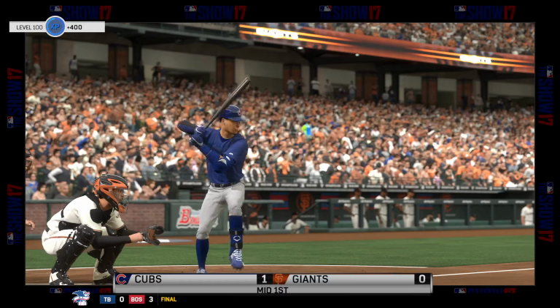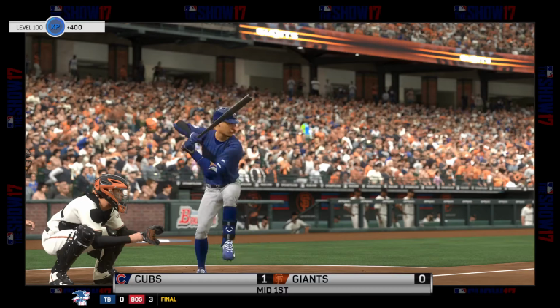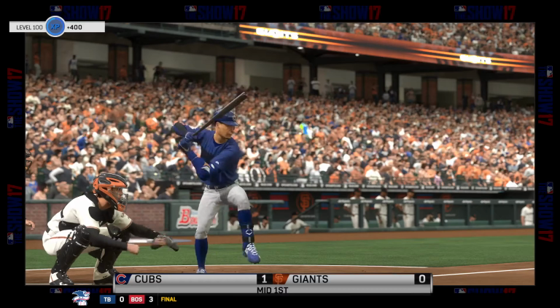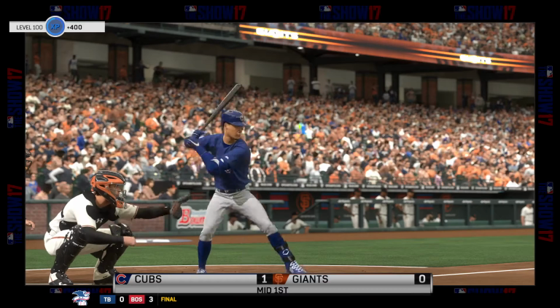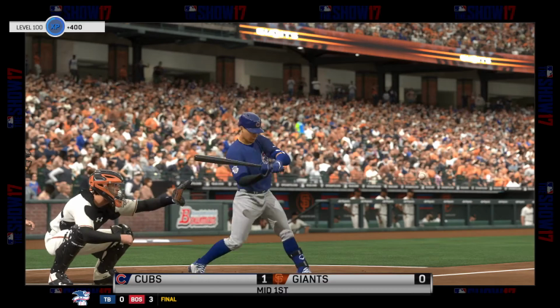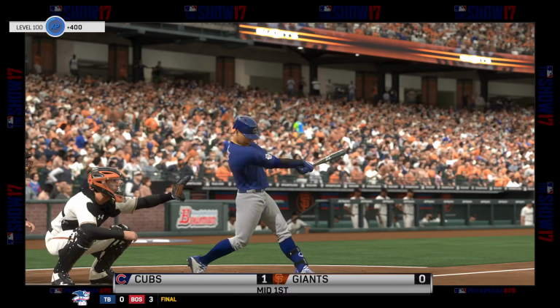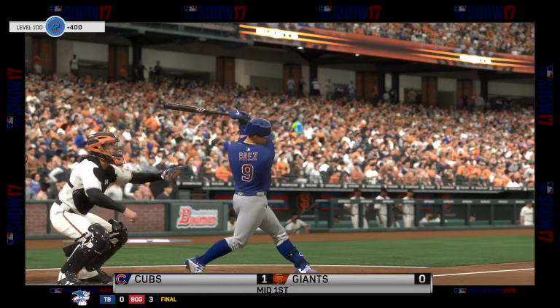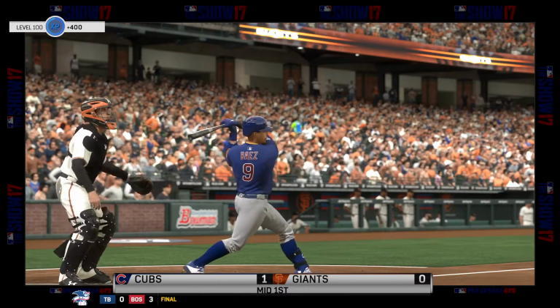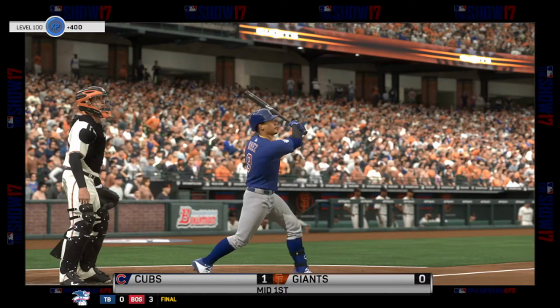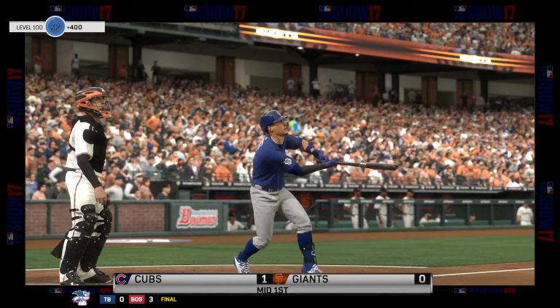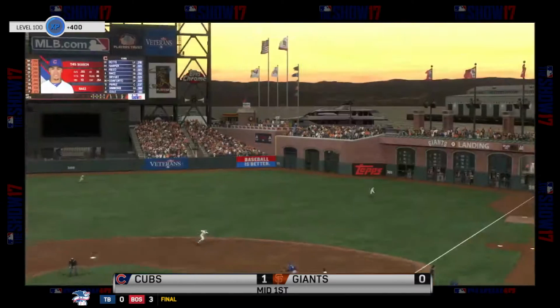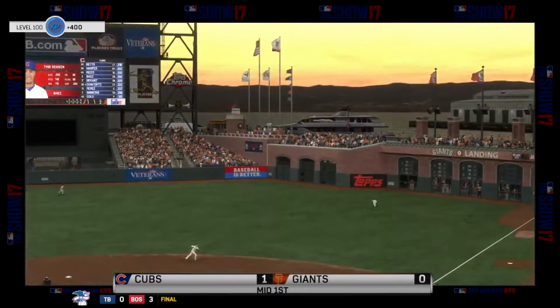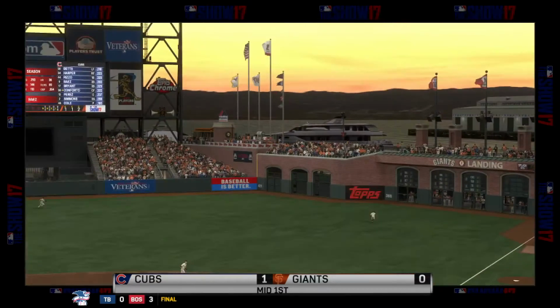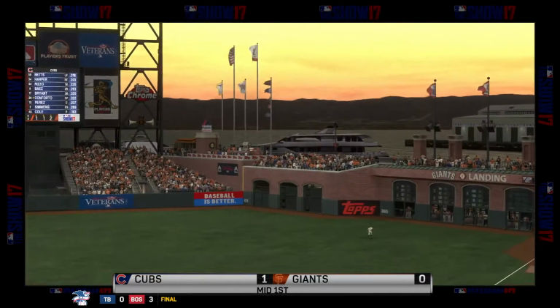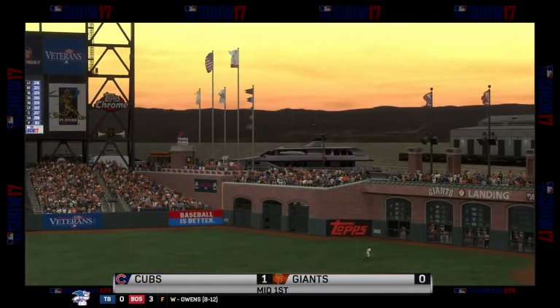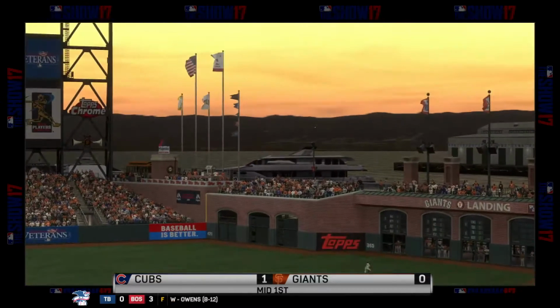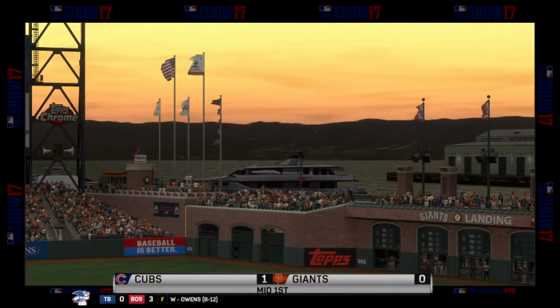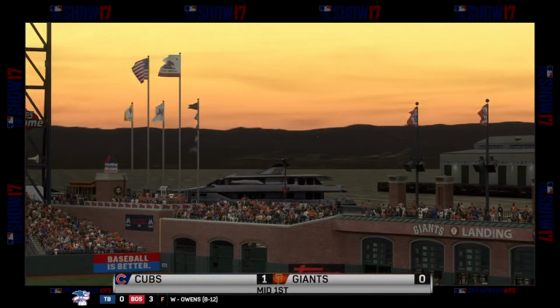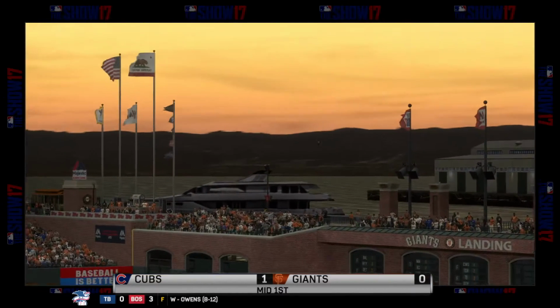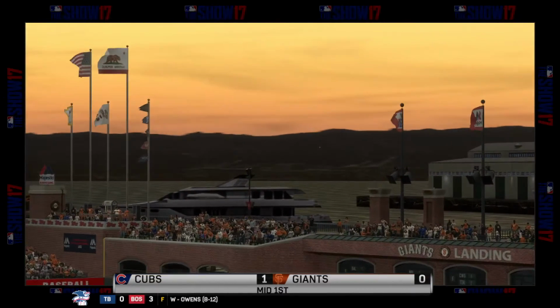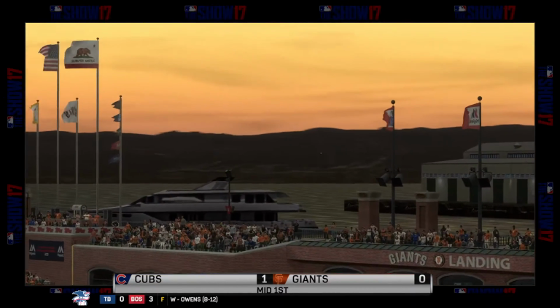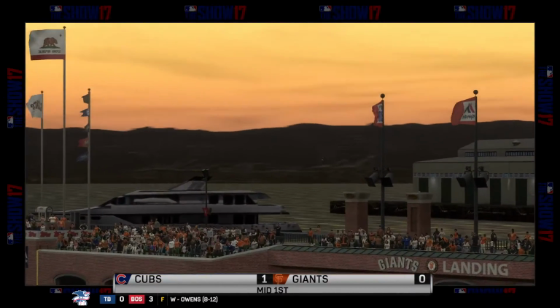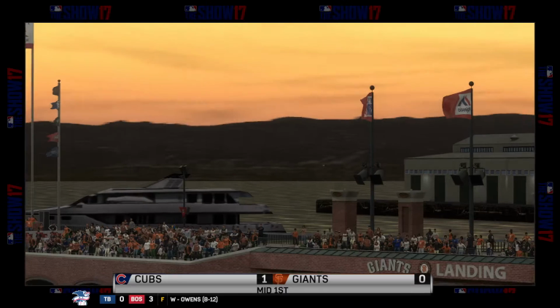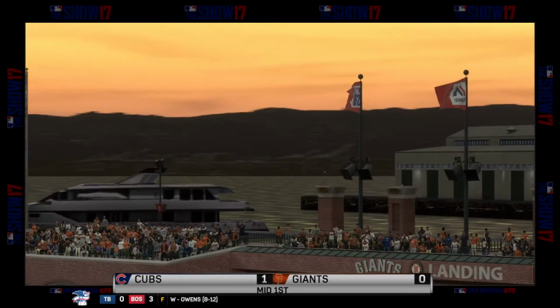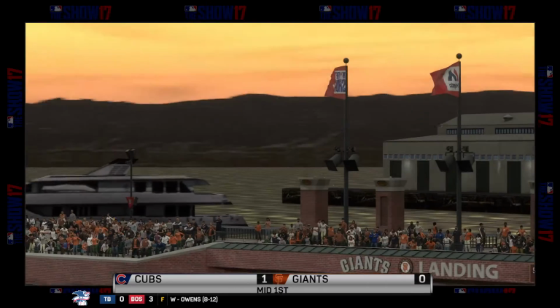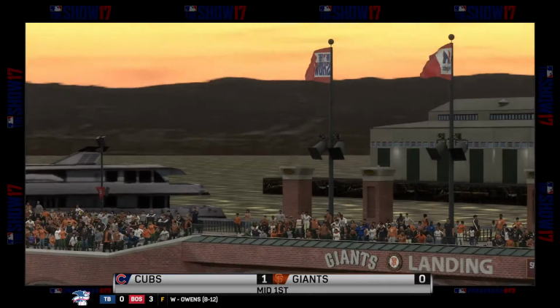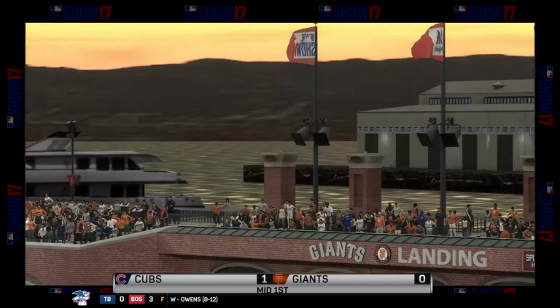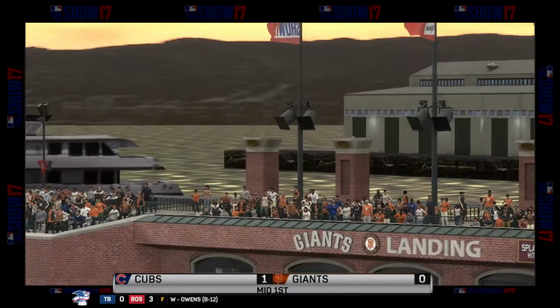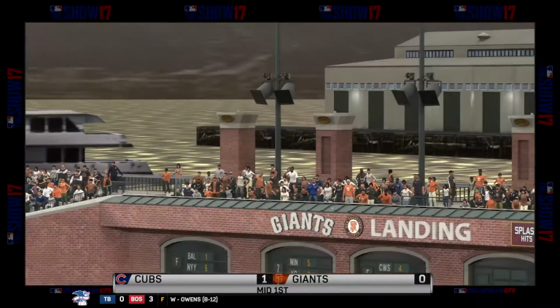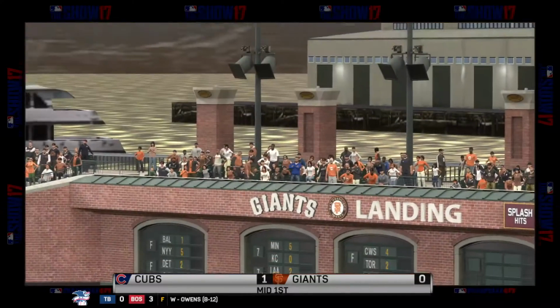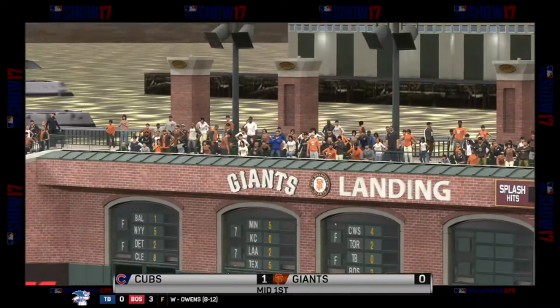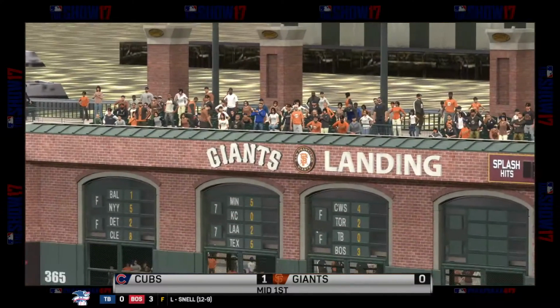Cubs pick up a run on the RBI double. On to the bottom of the first at AT&T Park. It's now 1-0 Chicago.